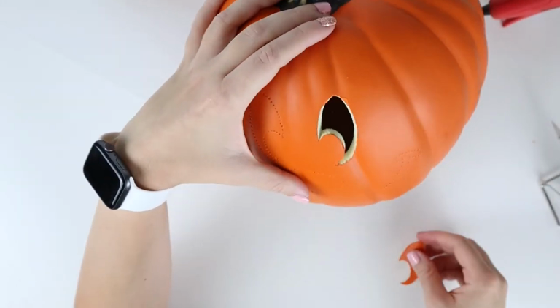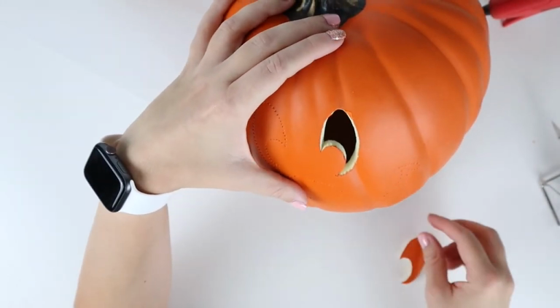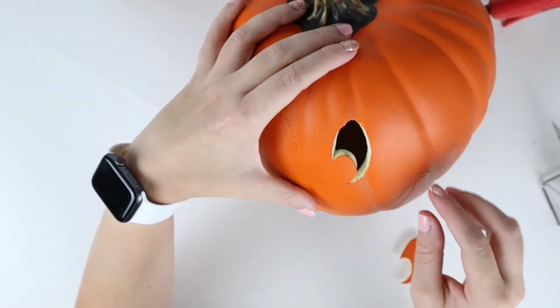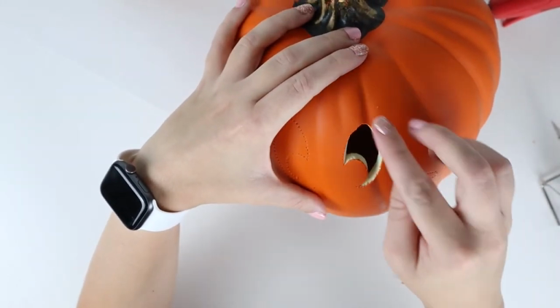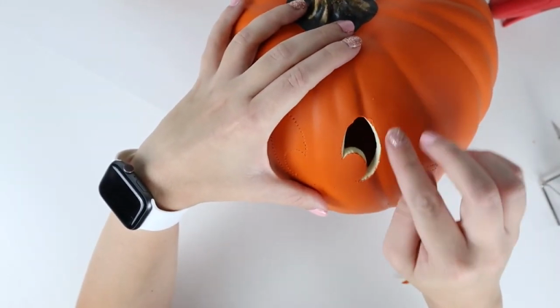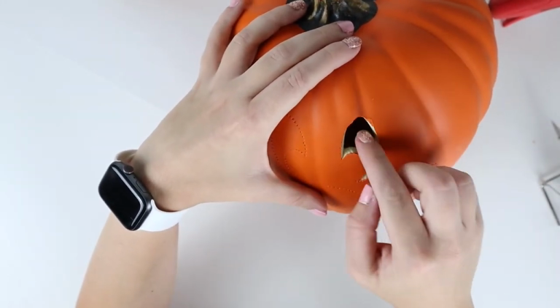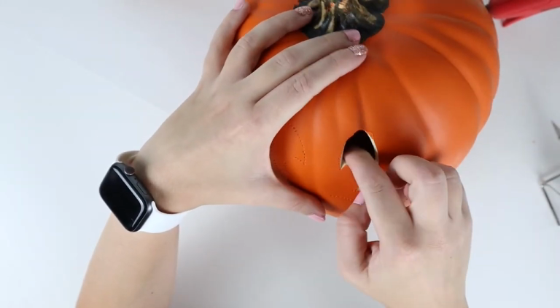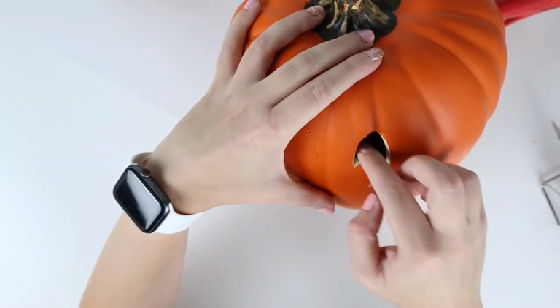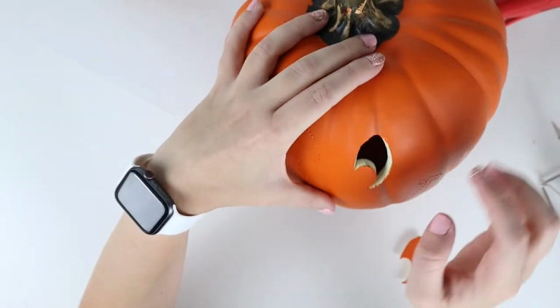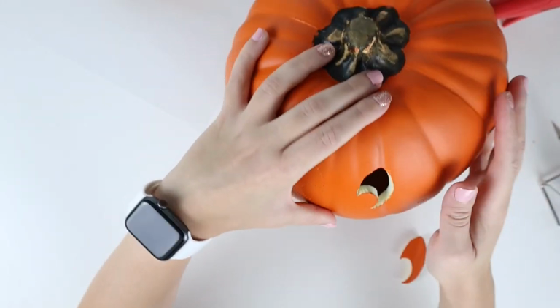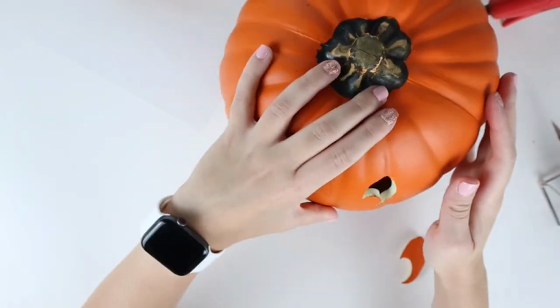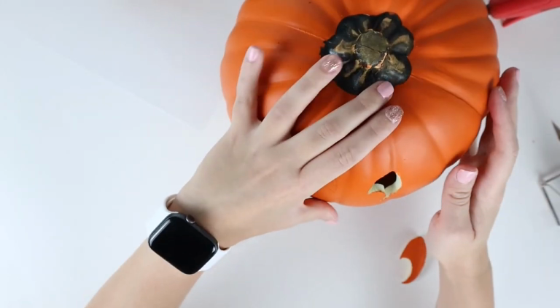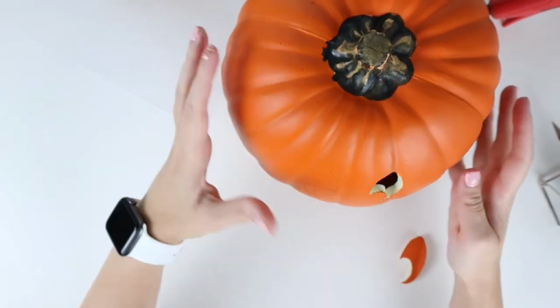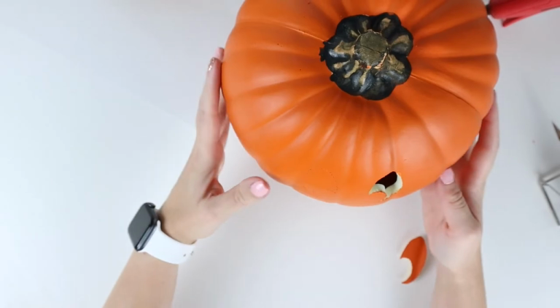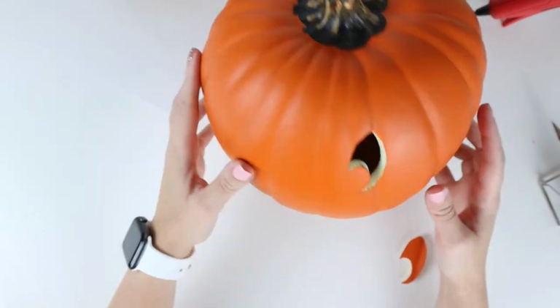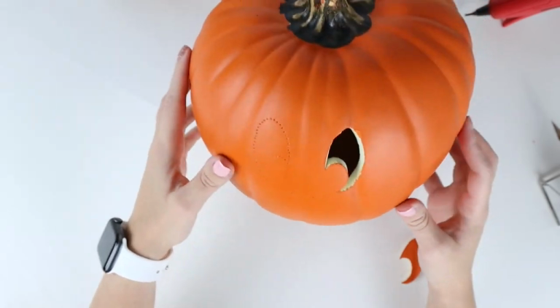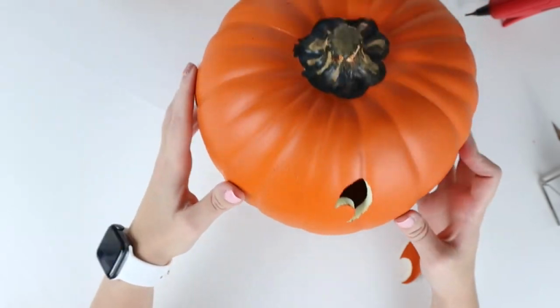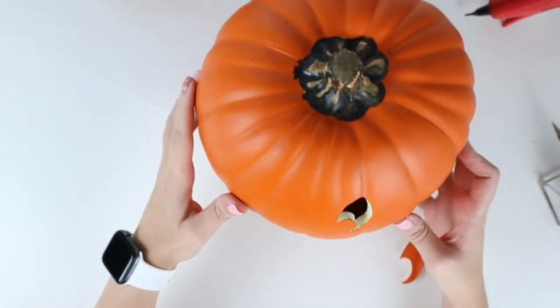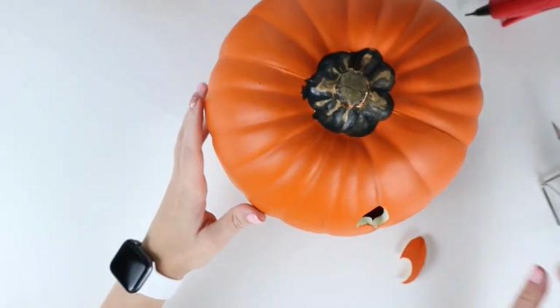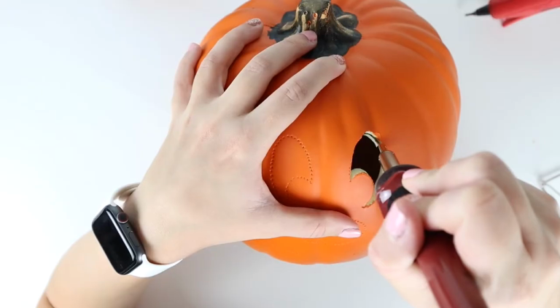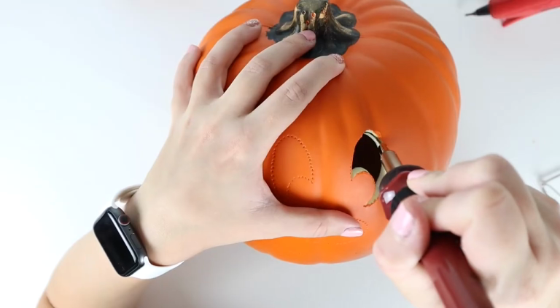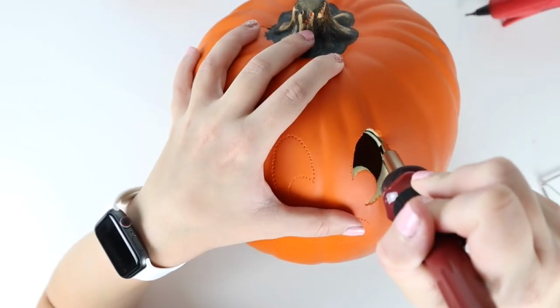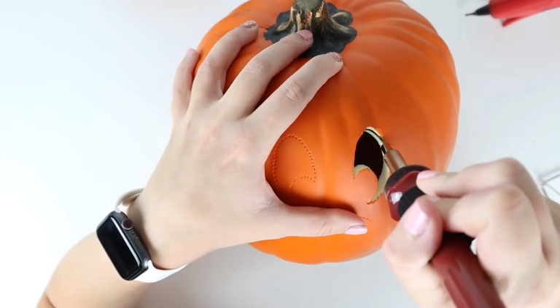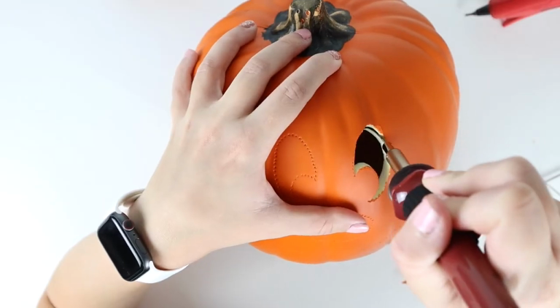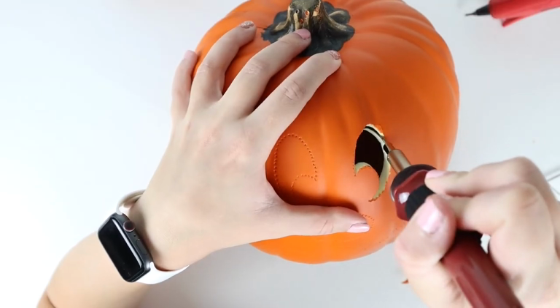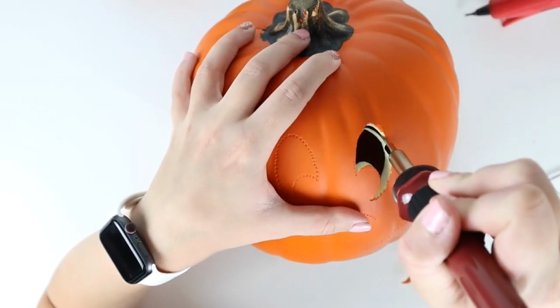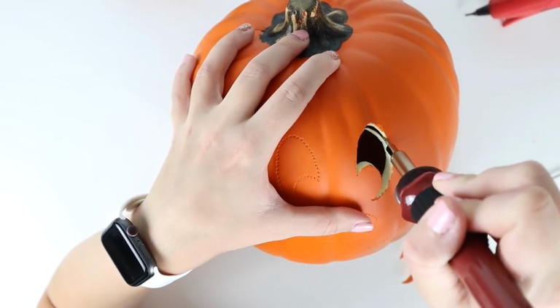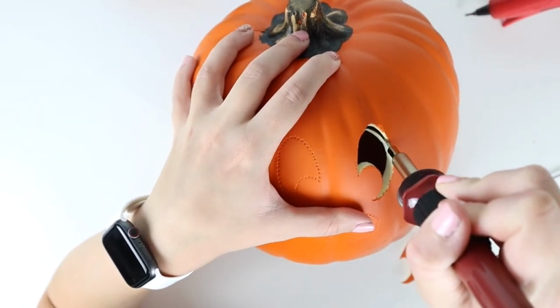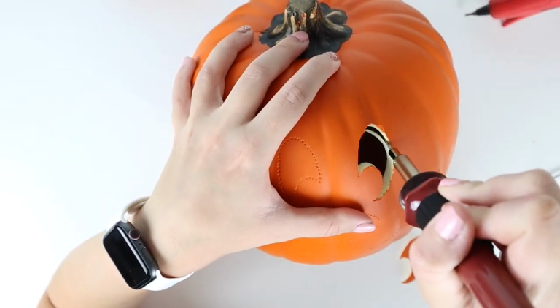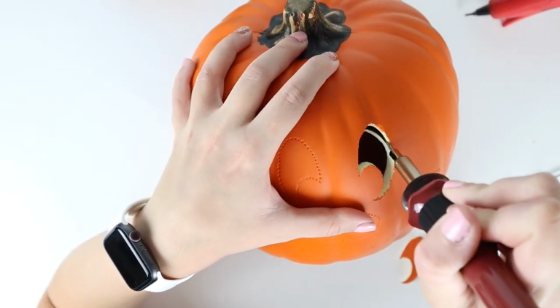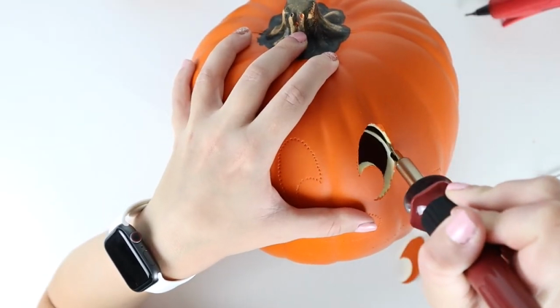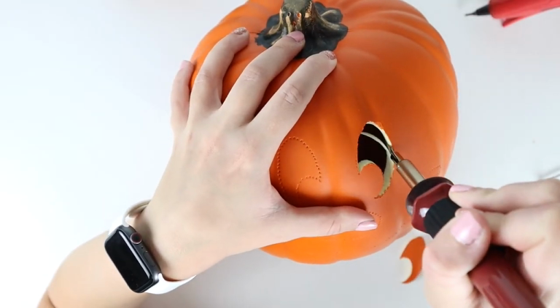Then just remove the pieces as you go and clean up any edges.